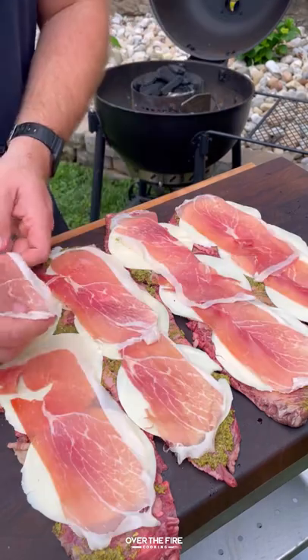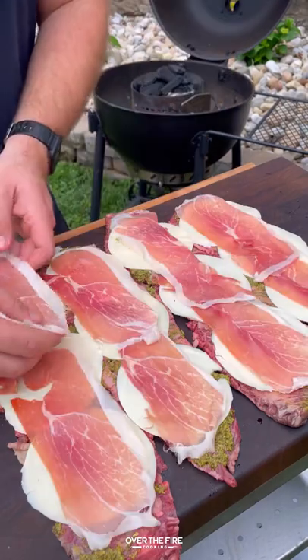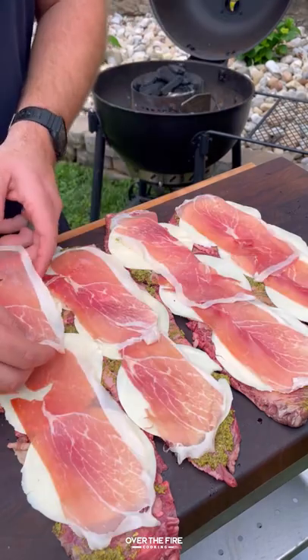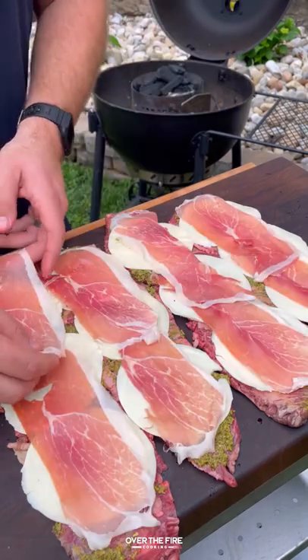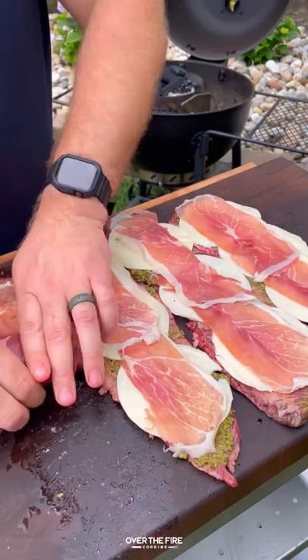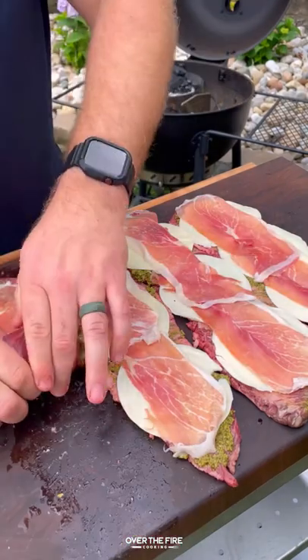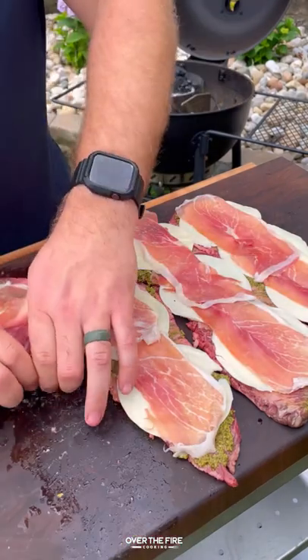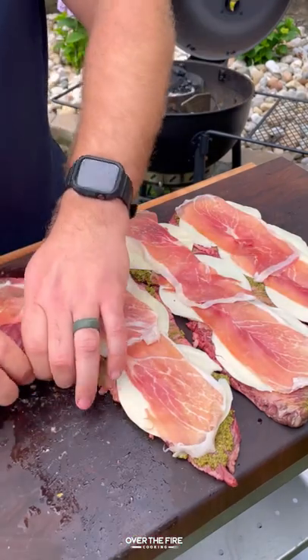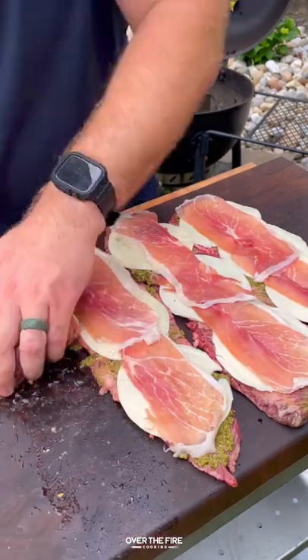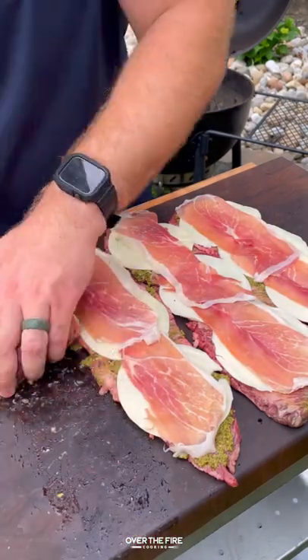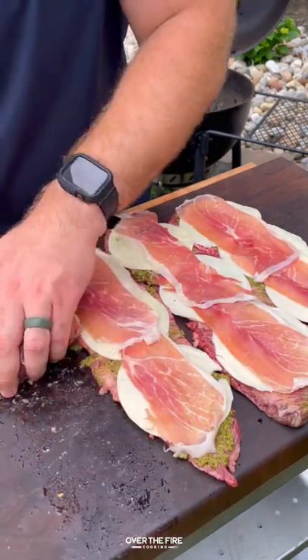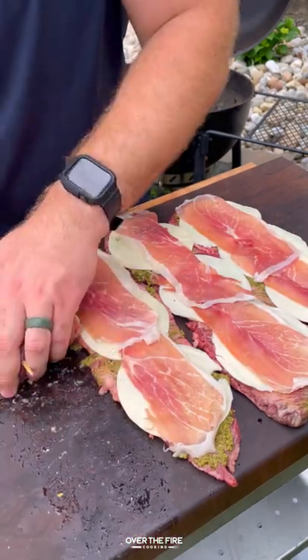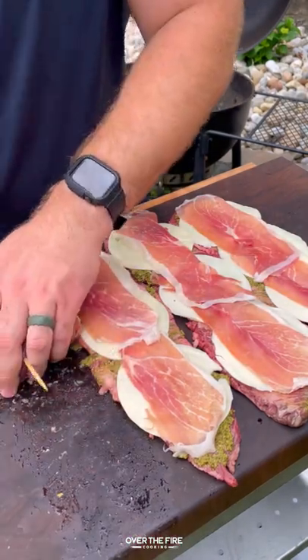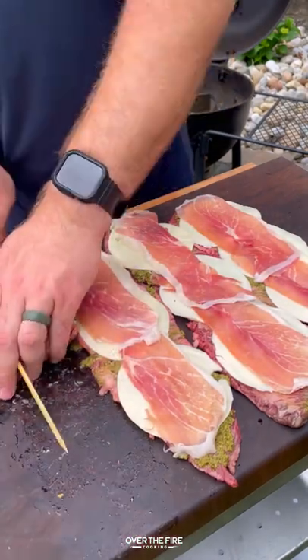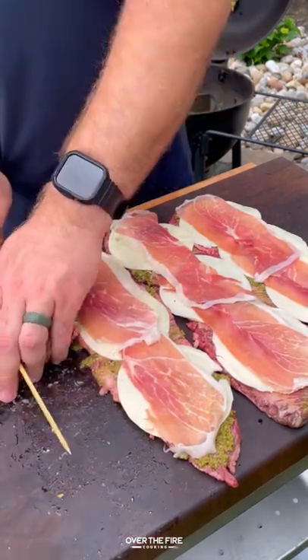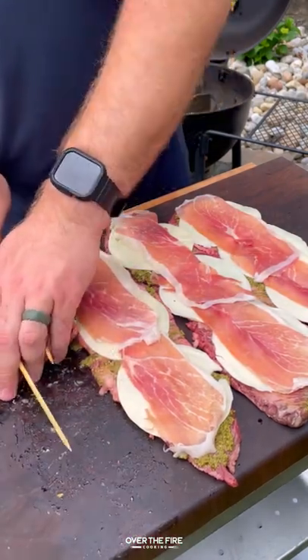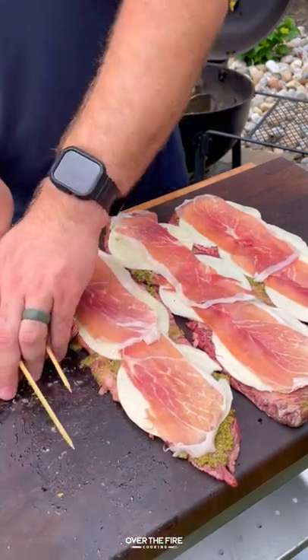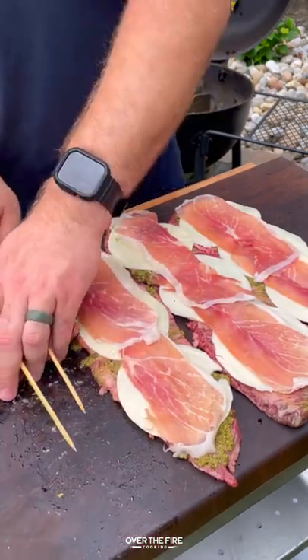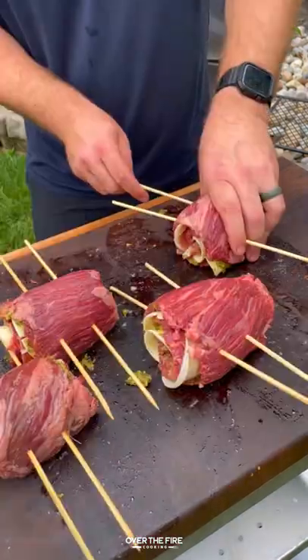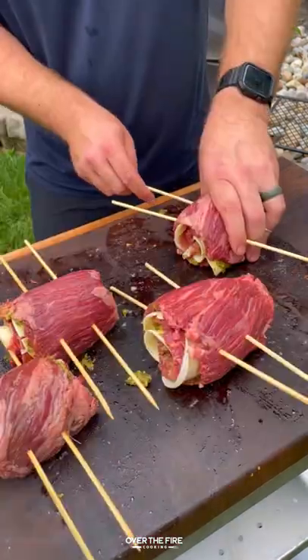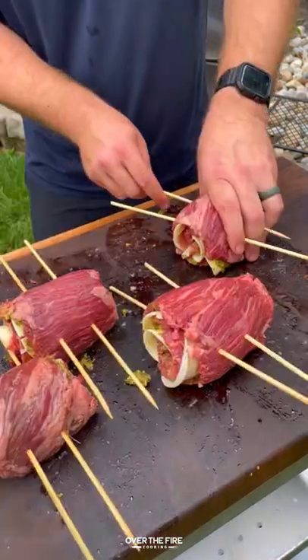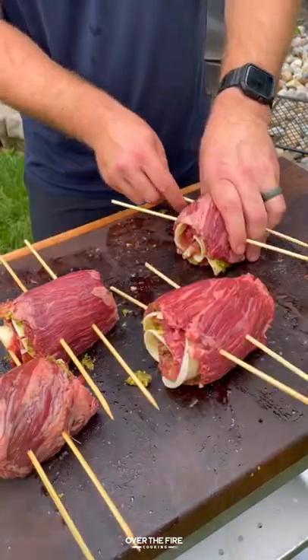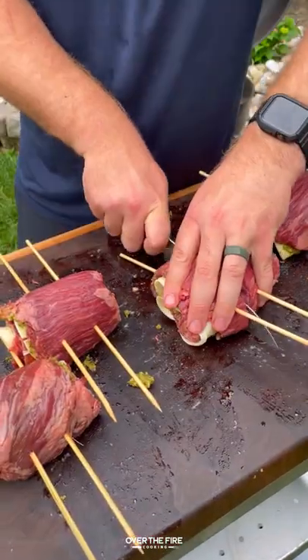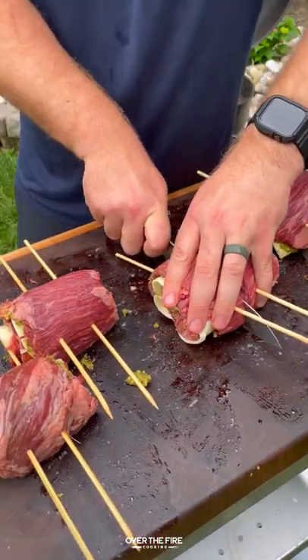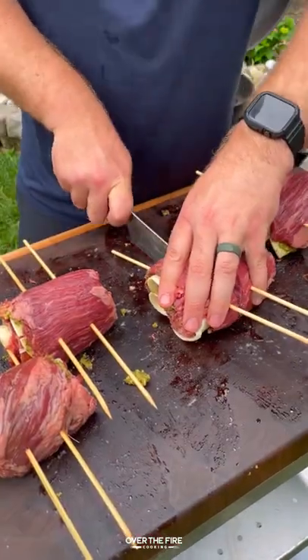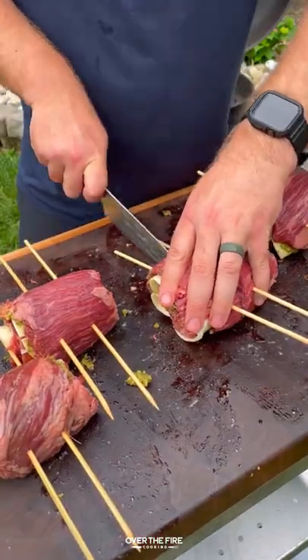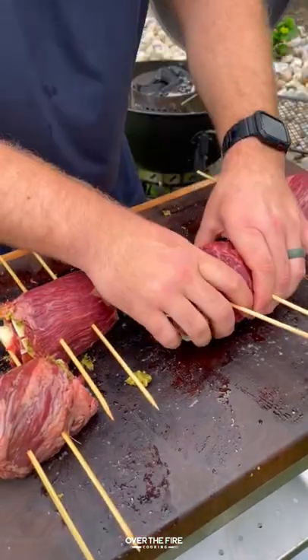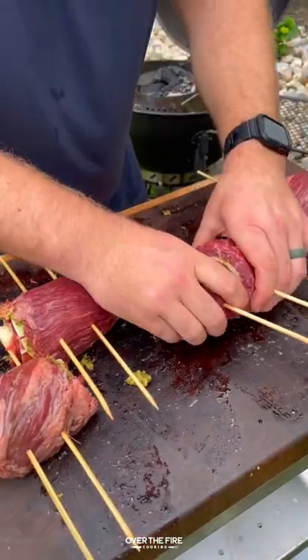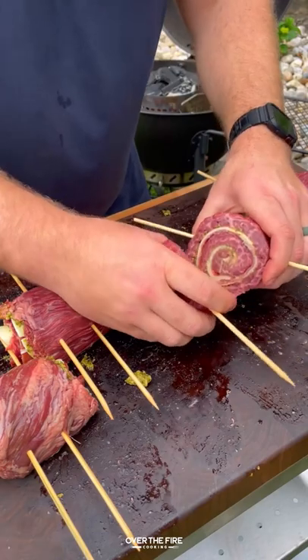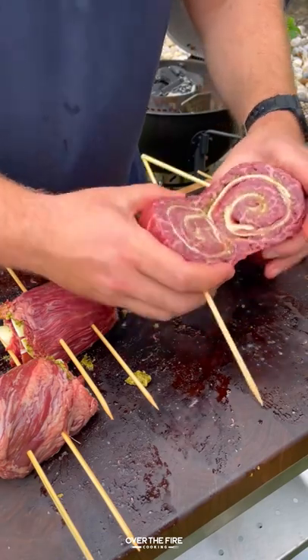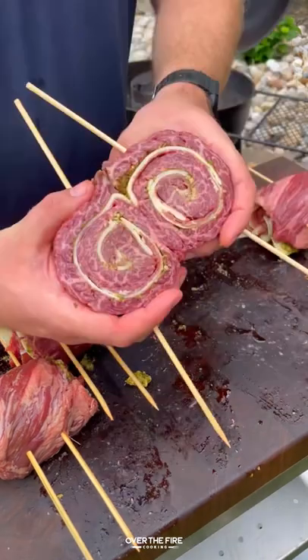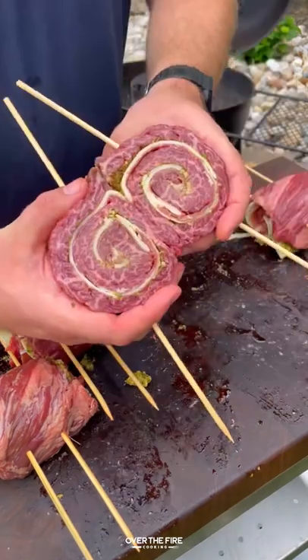Flattening out some skirt steak, adding some pesto, cheese, and prosciutto. Rolling it up and adding some skewers.